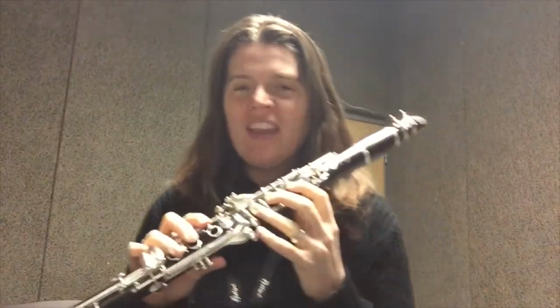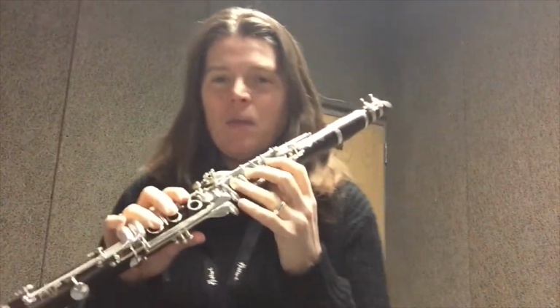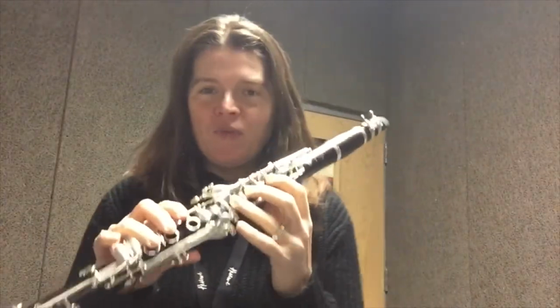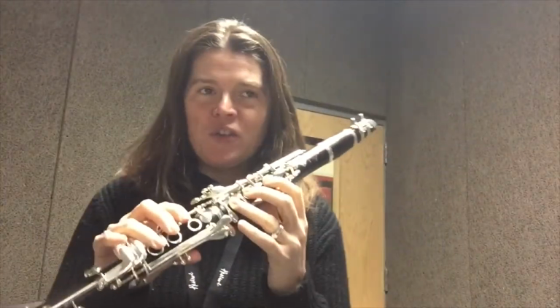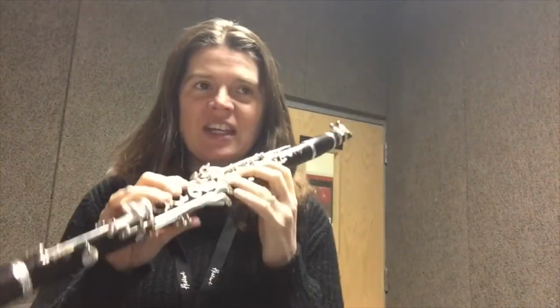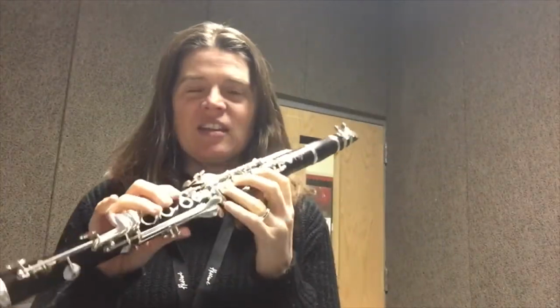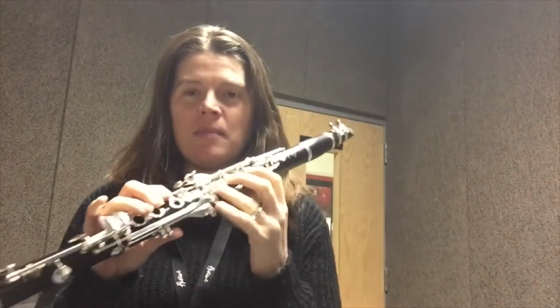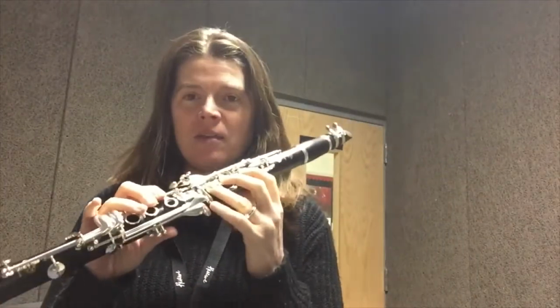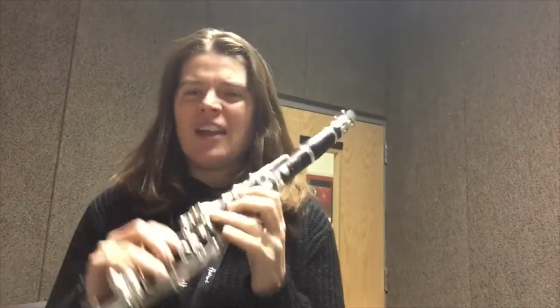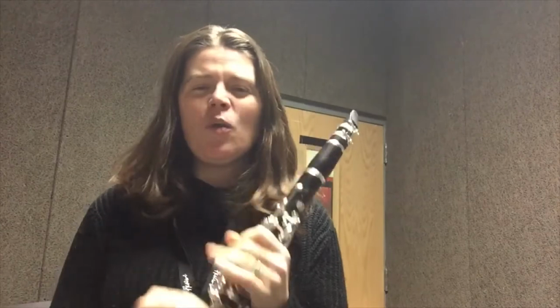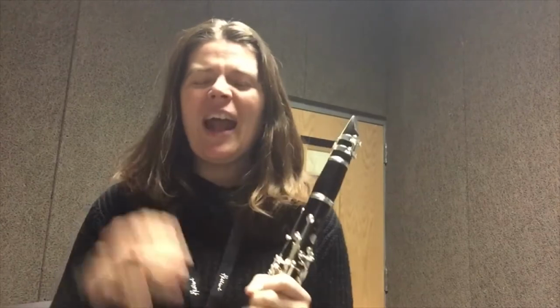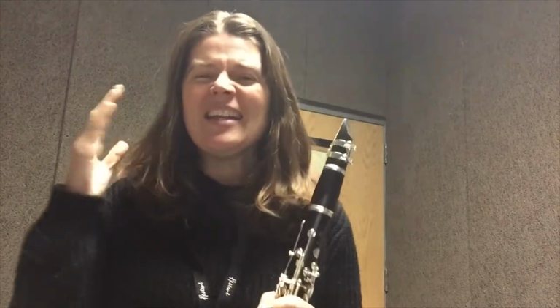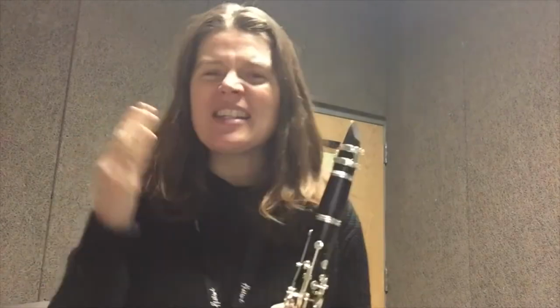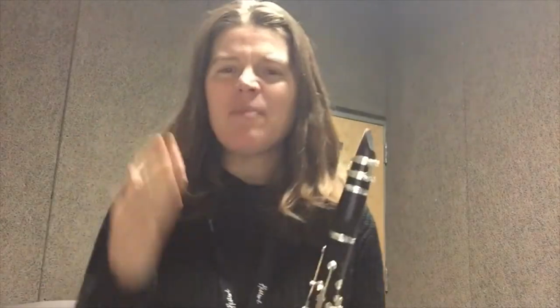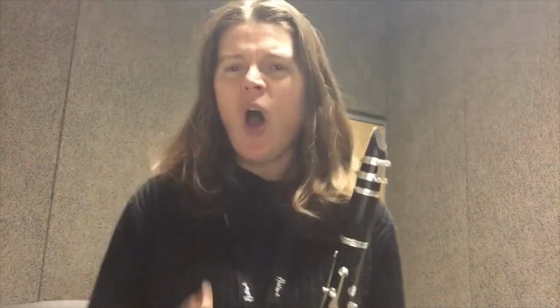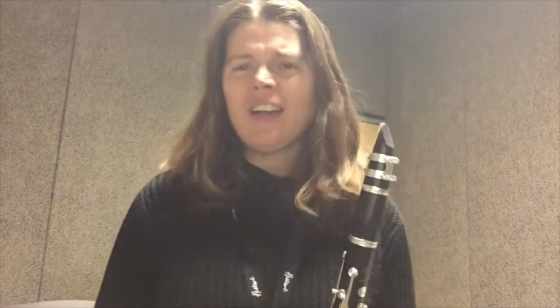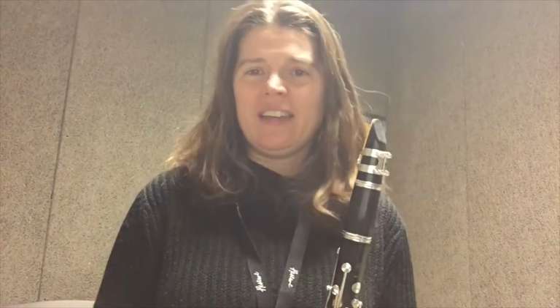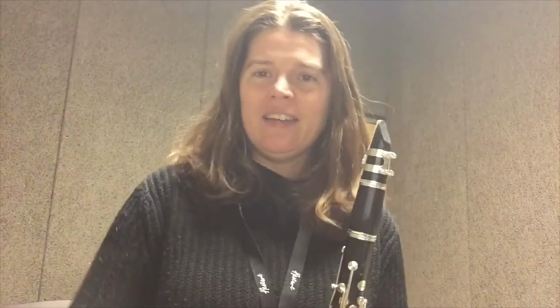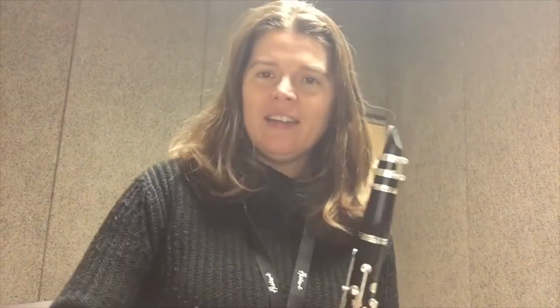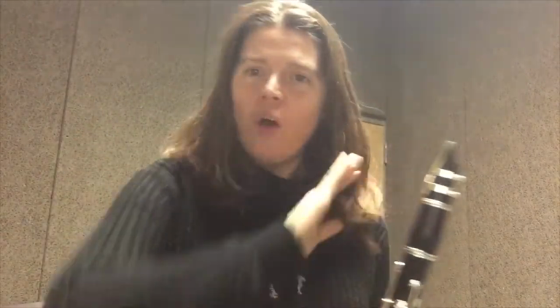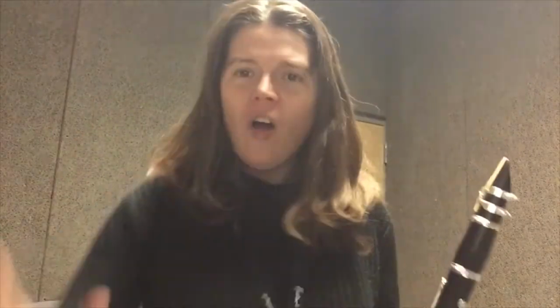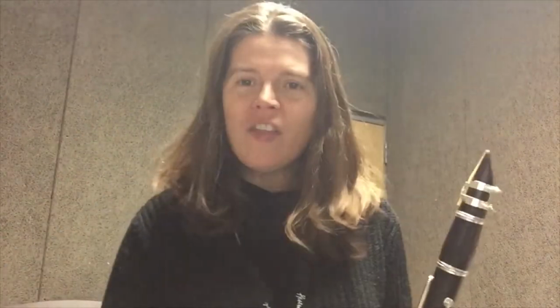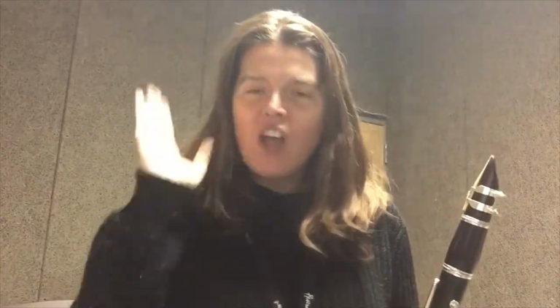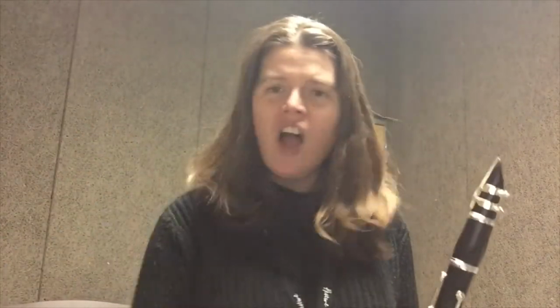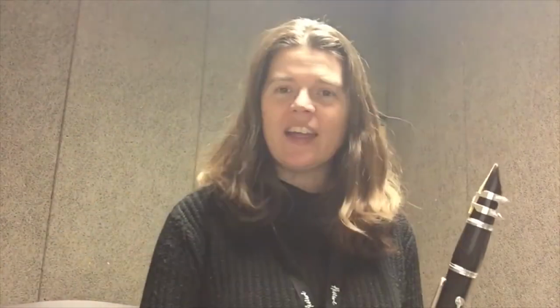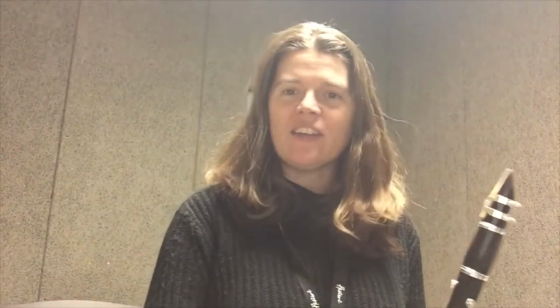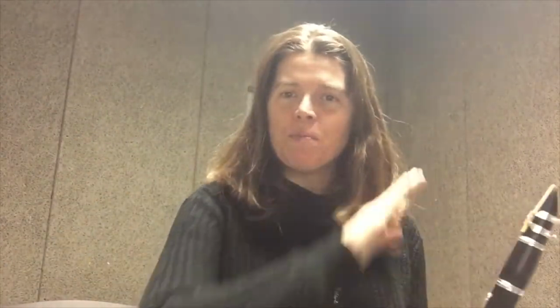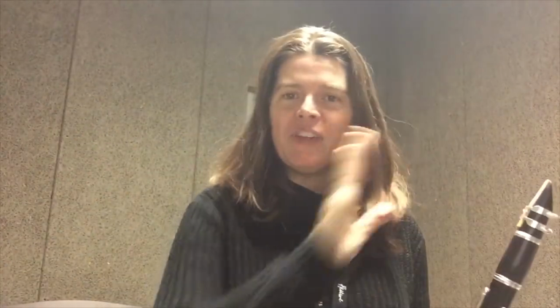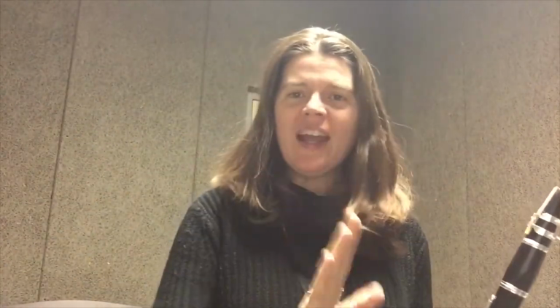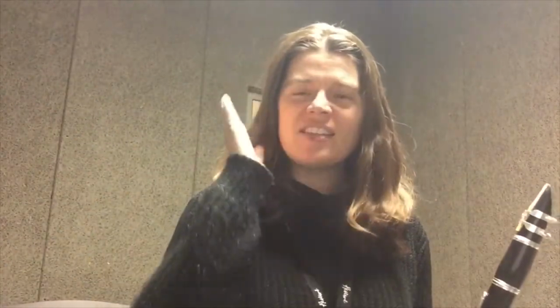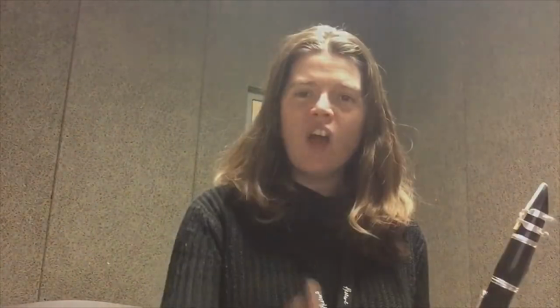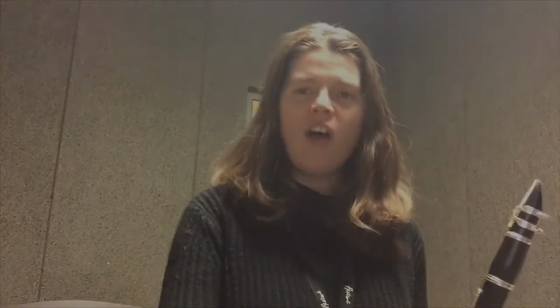But first, get the main — you know what, I need to stop talking. All the talking, just play the song.